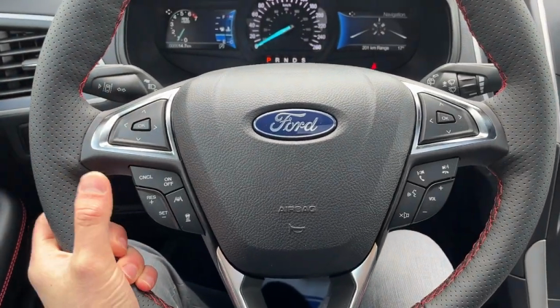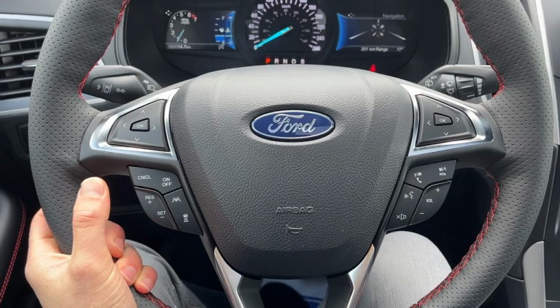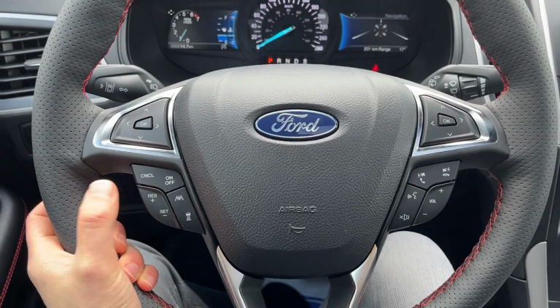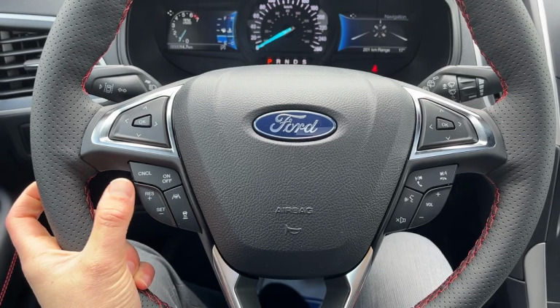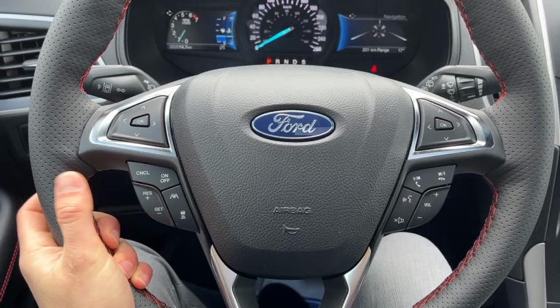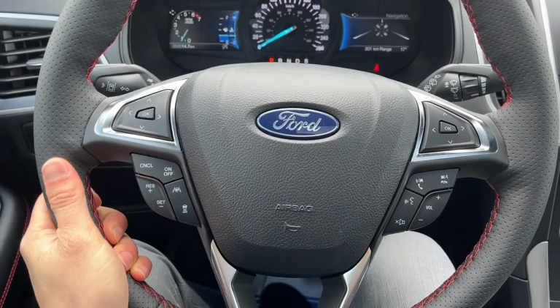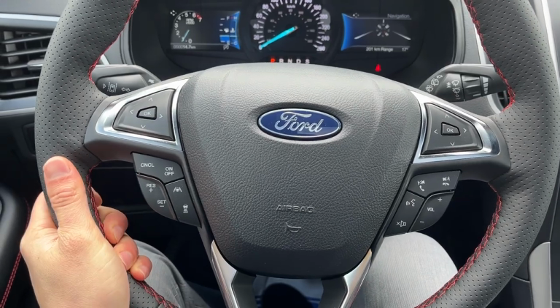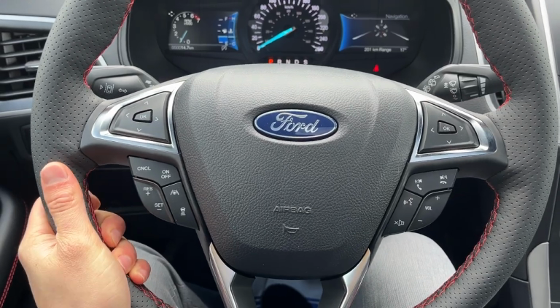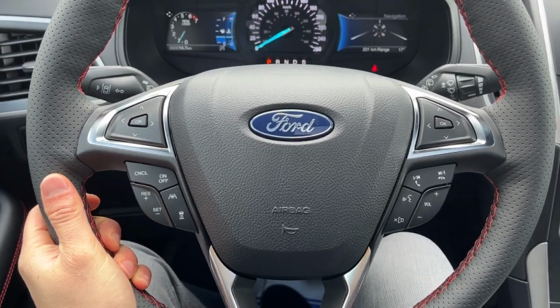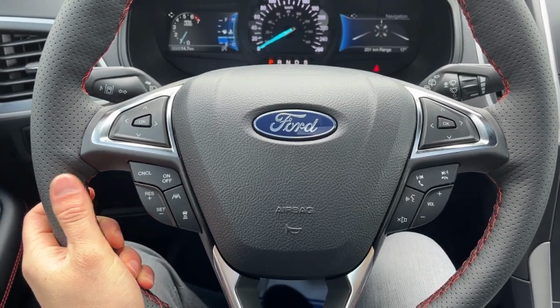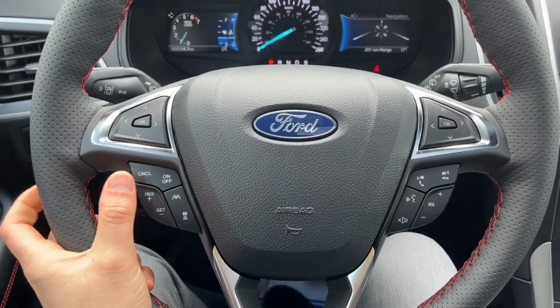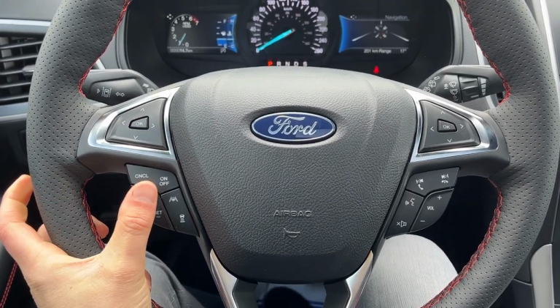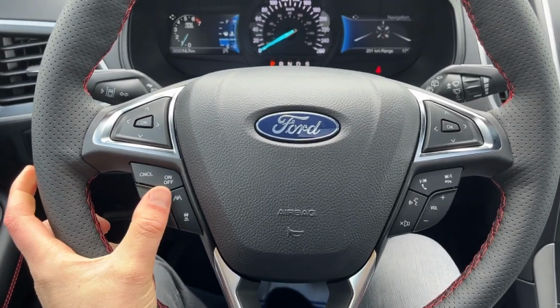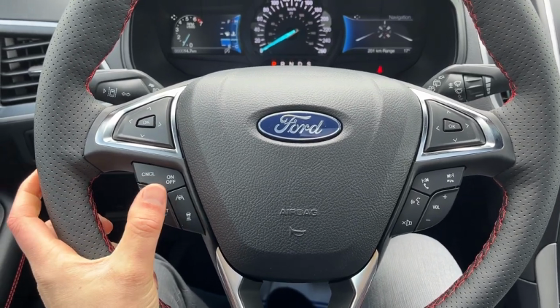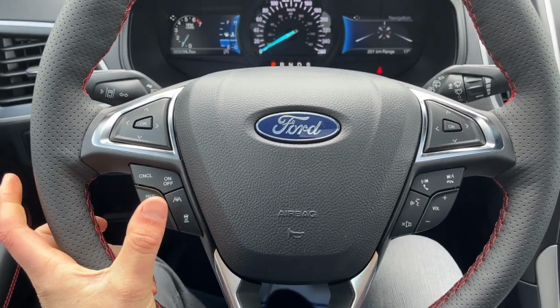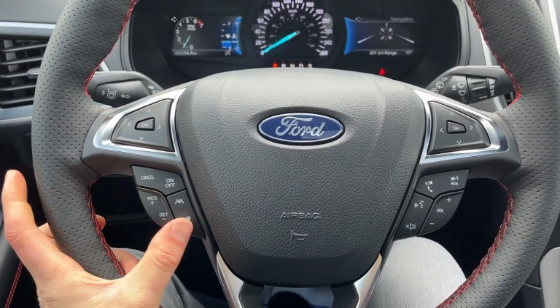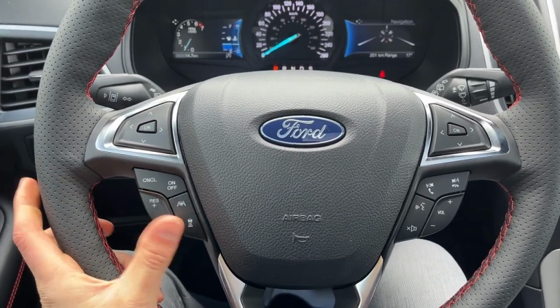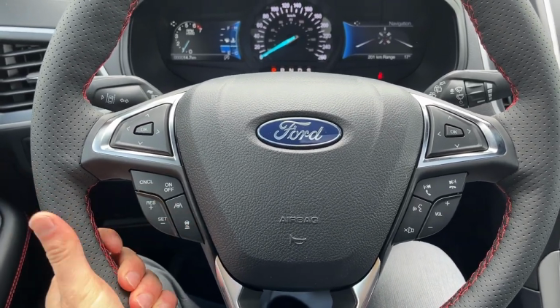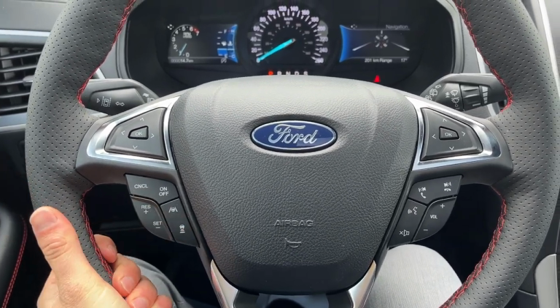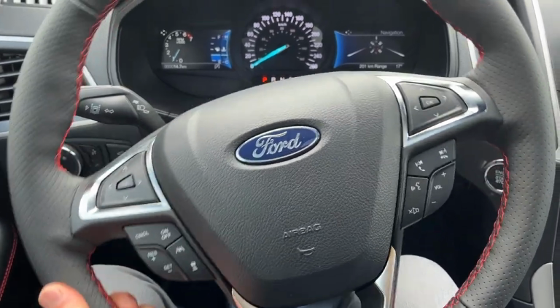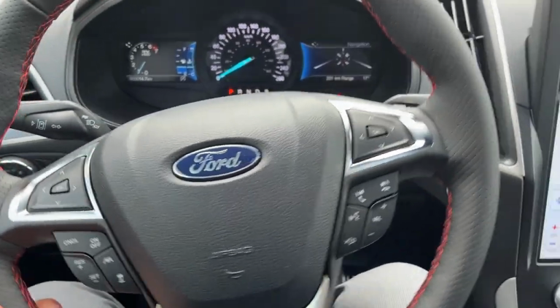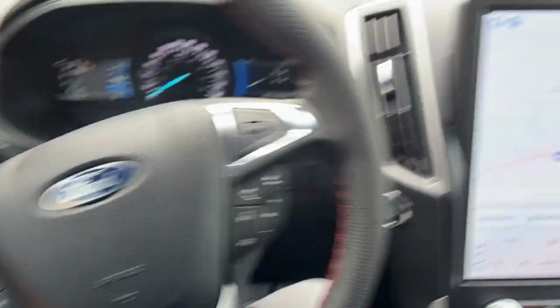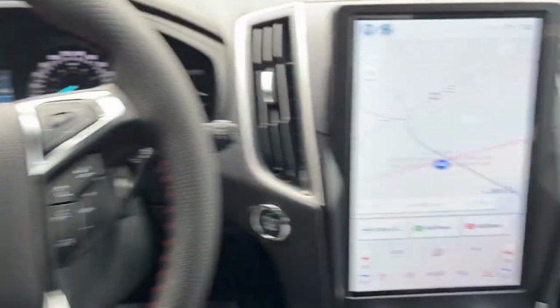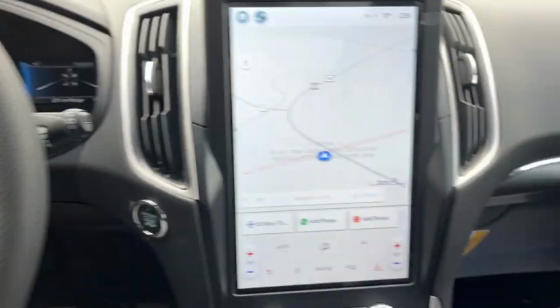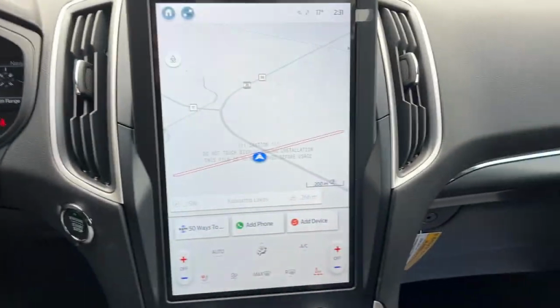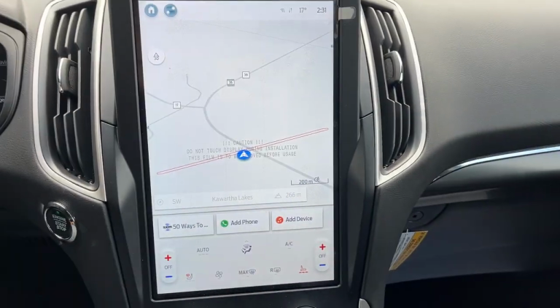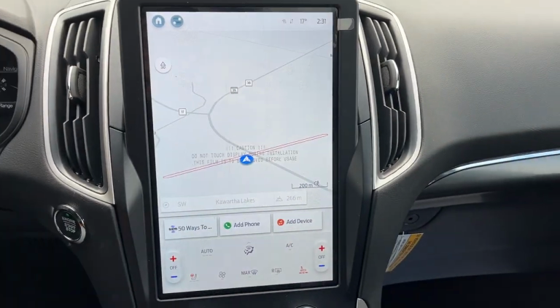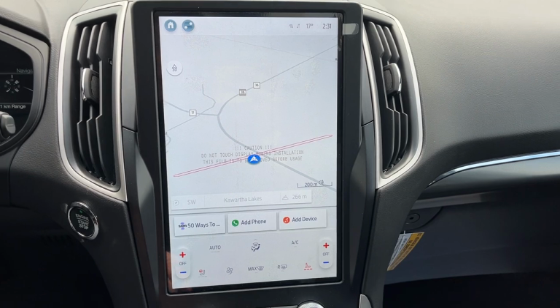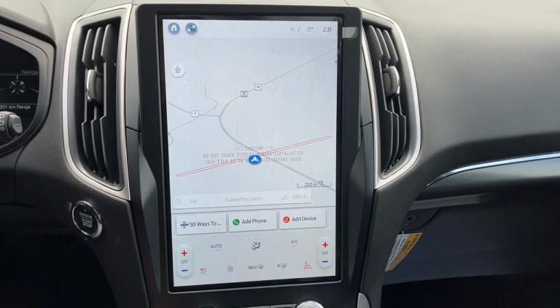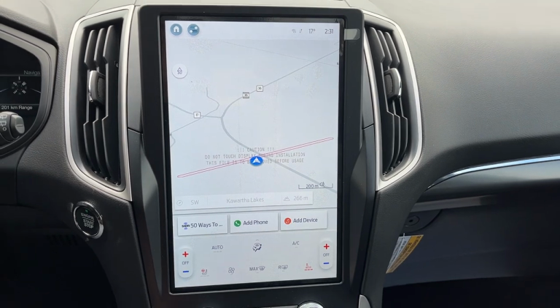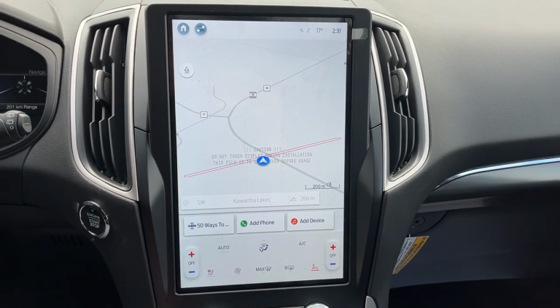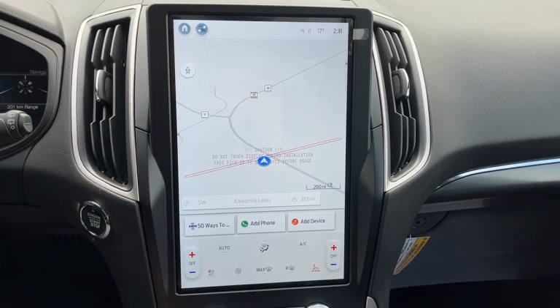This vehicle does have Ford Co-Pilot Assist Plus, so you do have lane centering as well as adaptive cruise control and your connected built-in navigation.